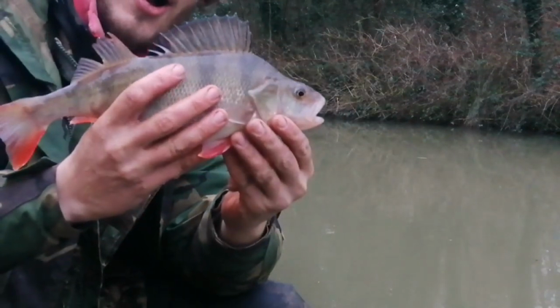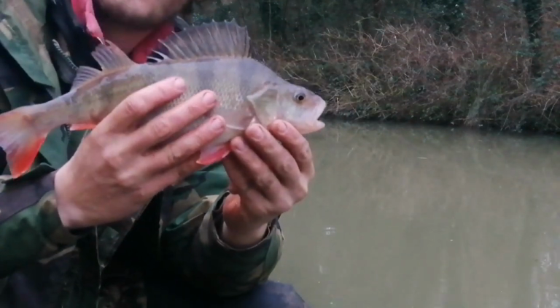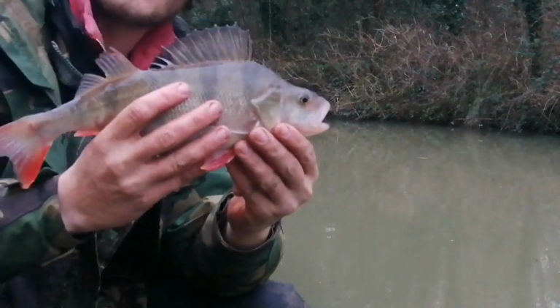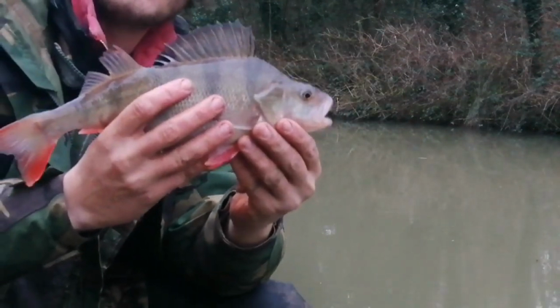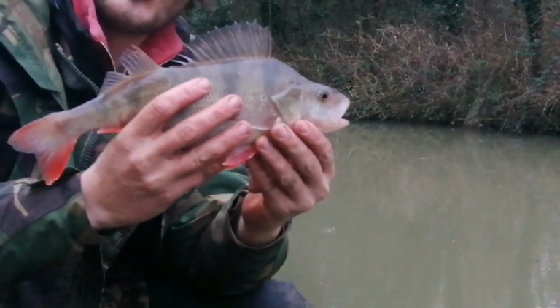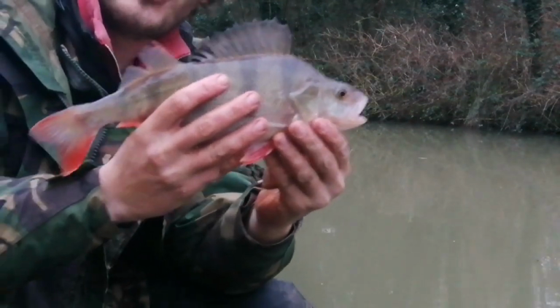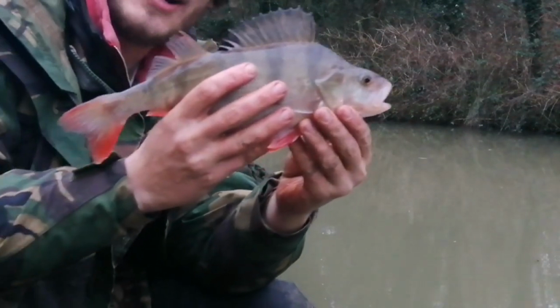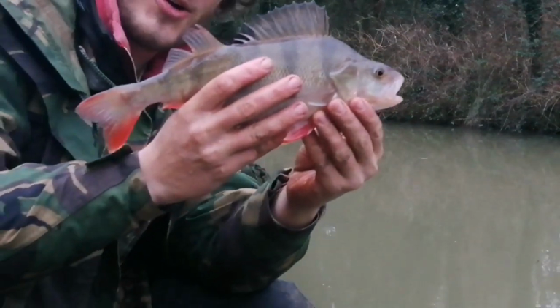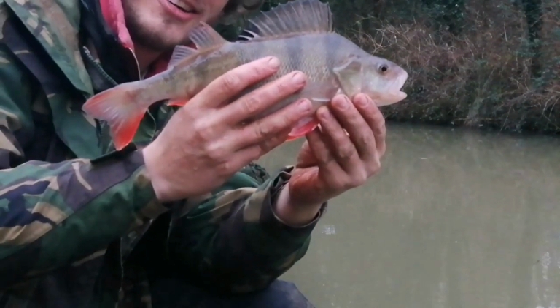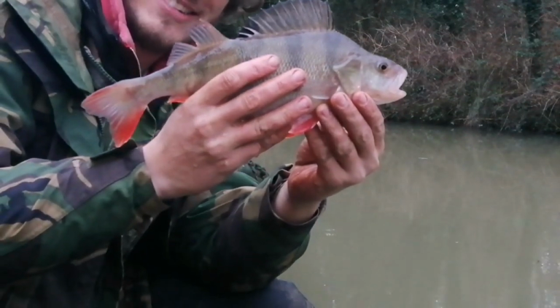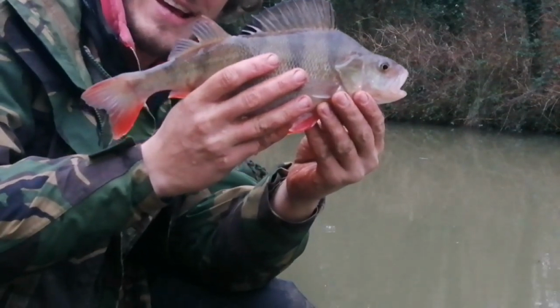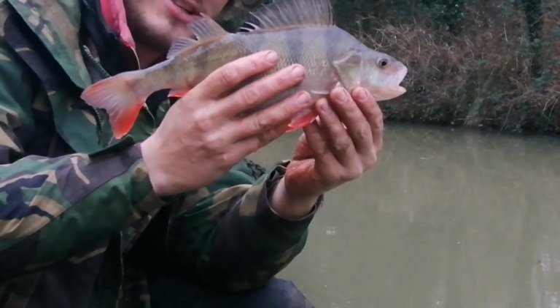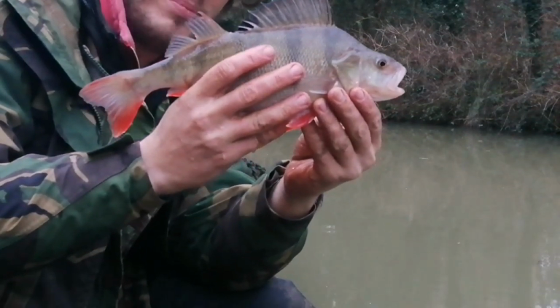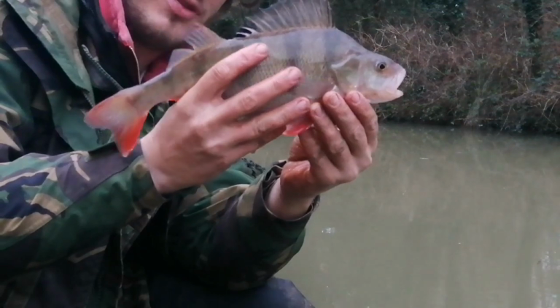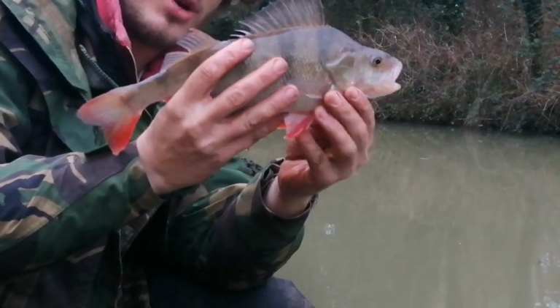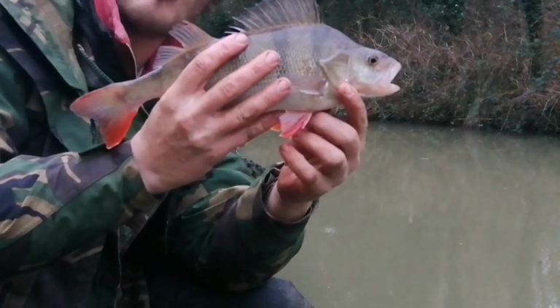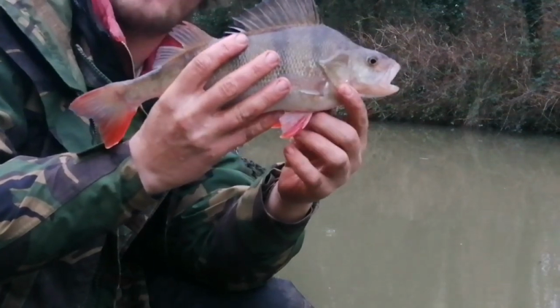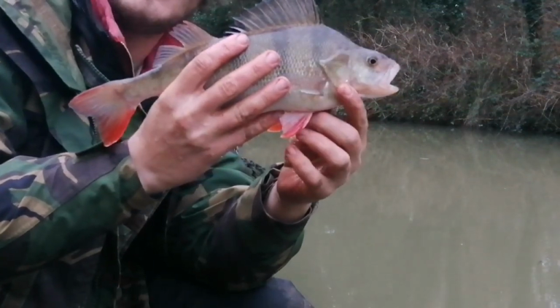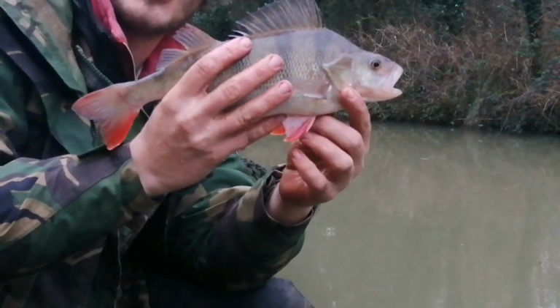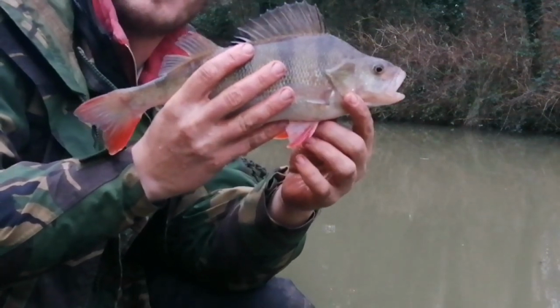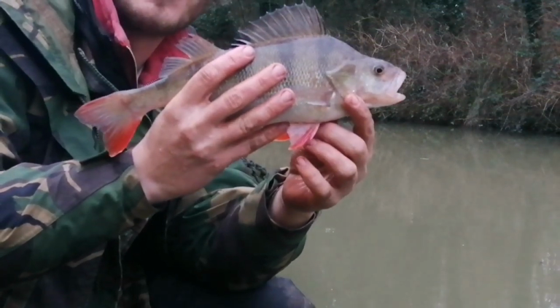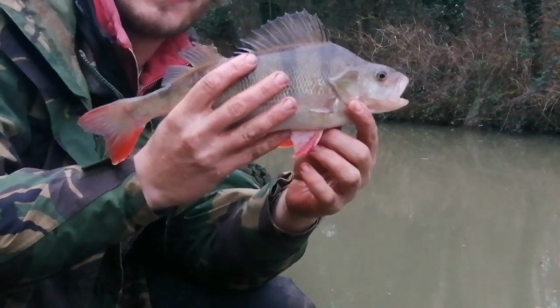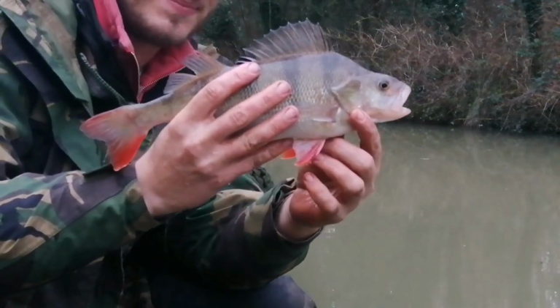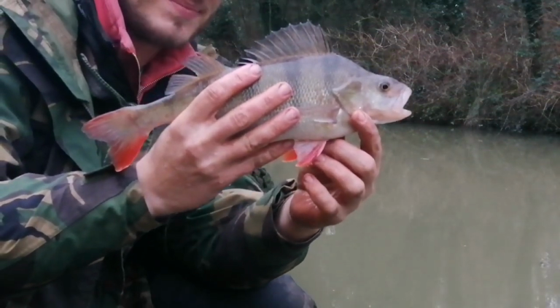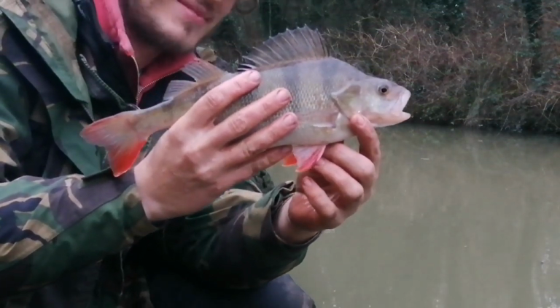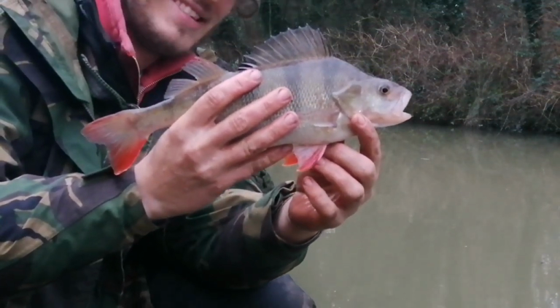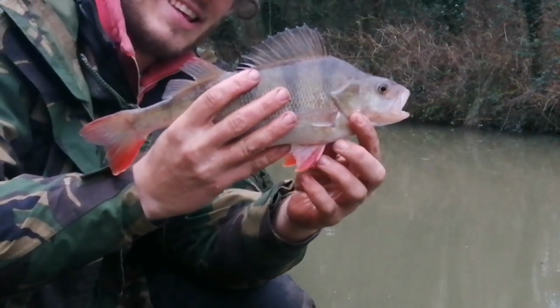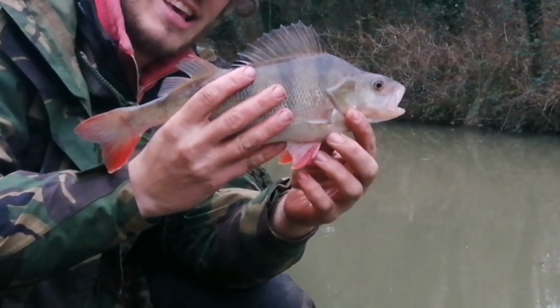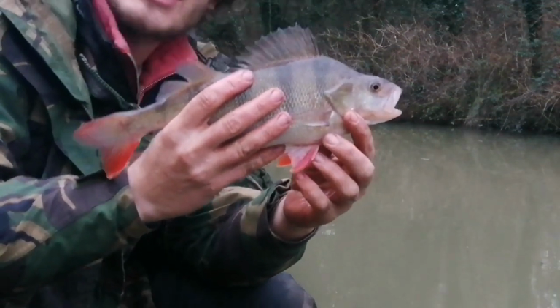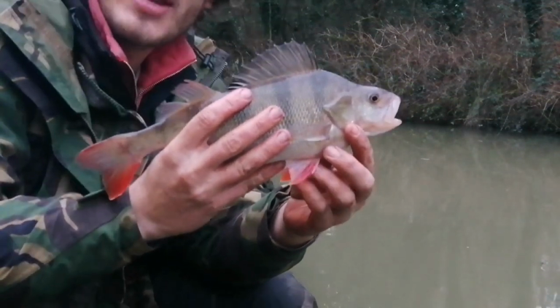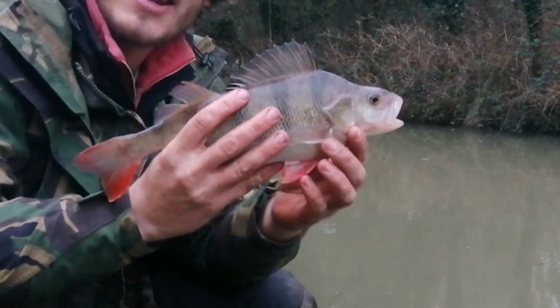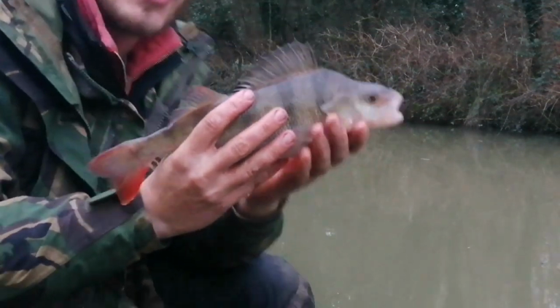I could catch these all day long. Look at the red fins on it. Let's see if we can get another.